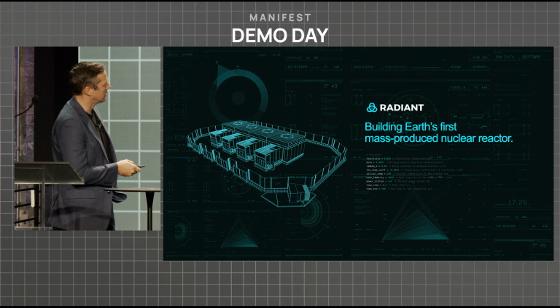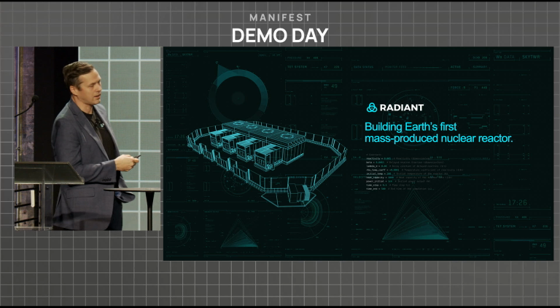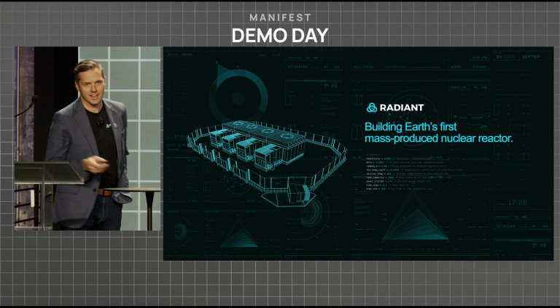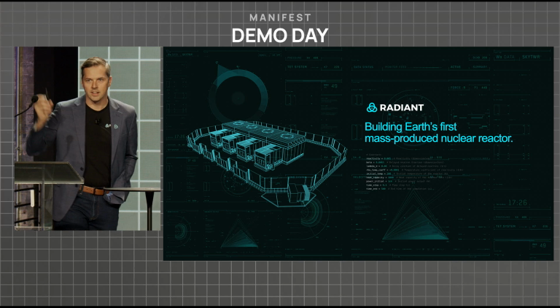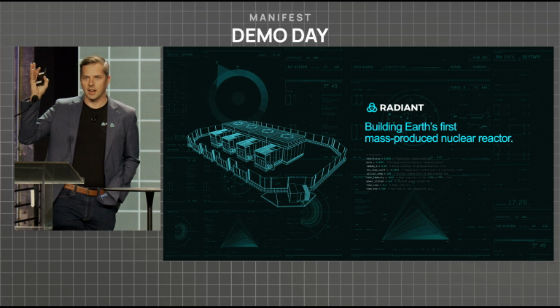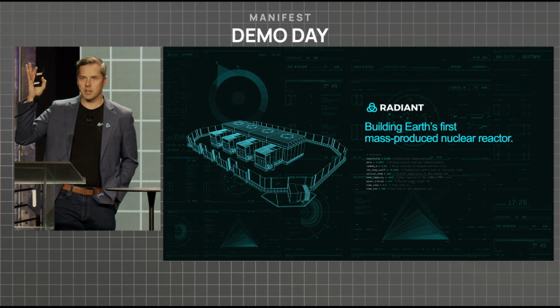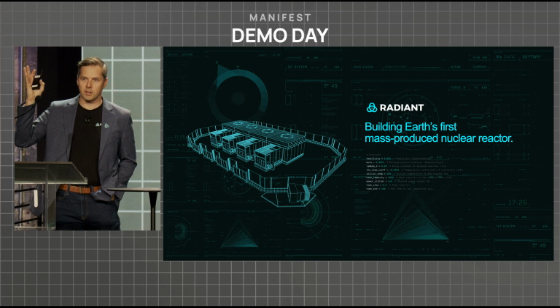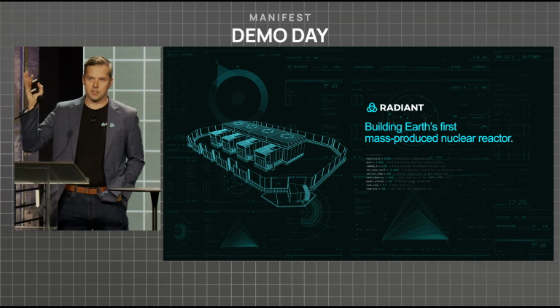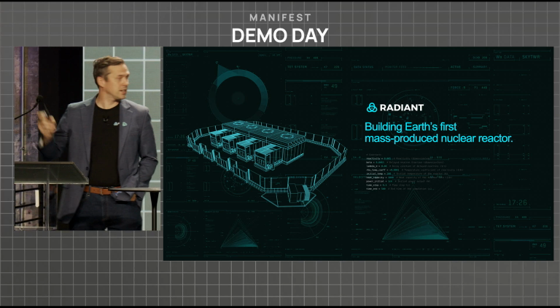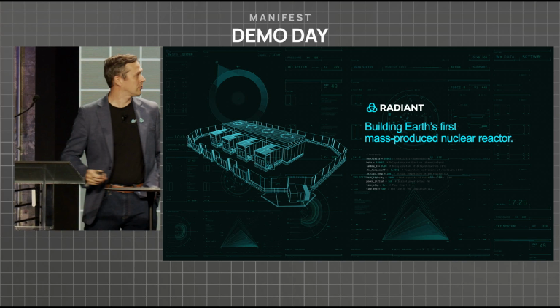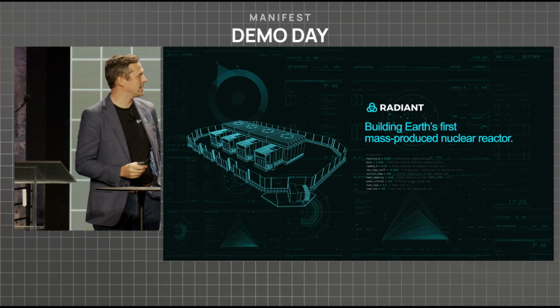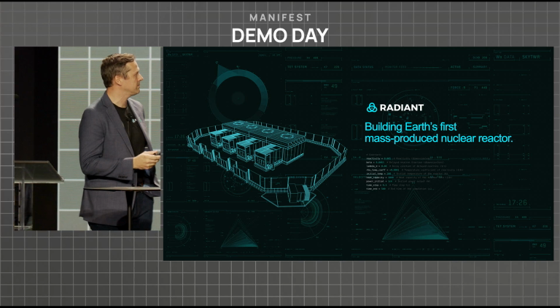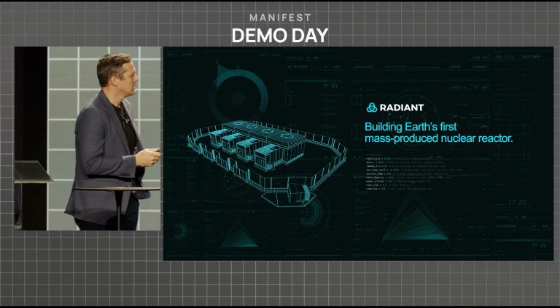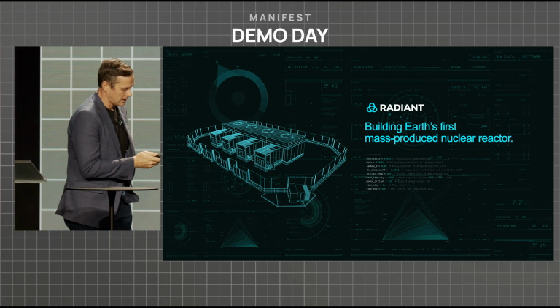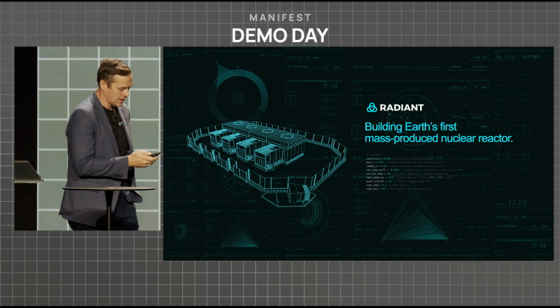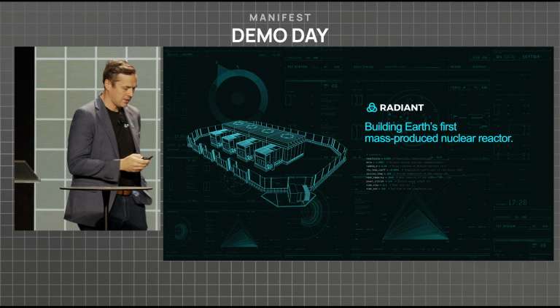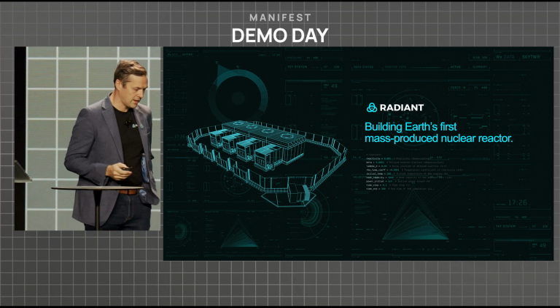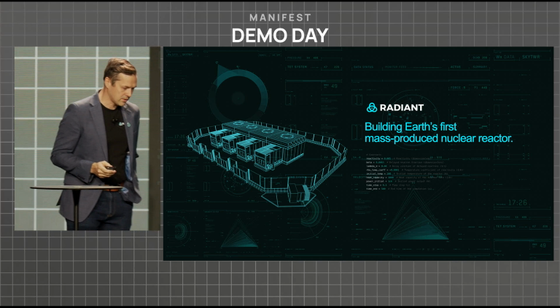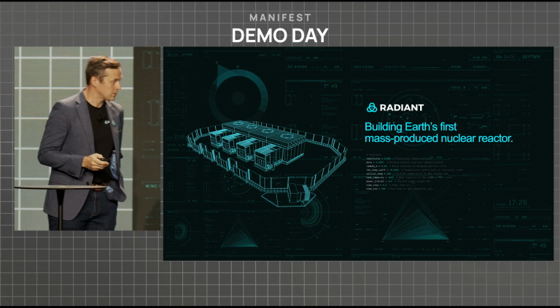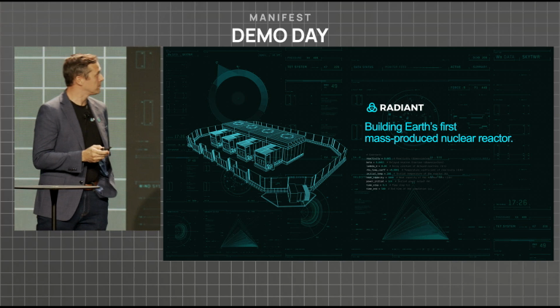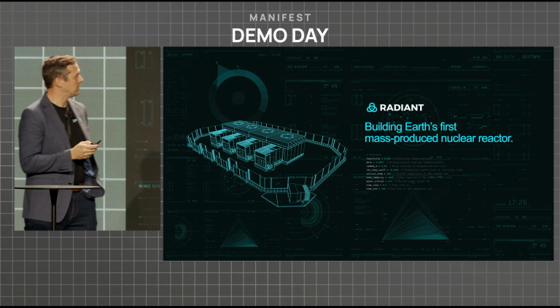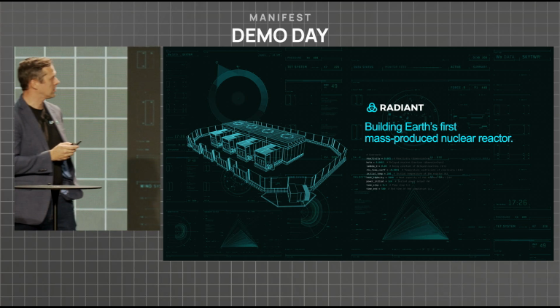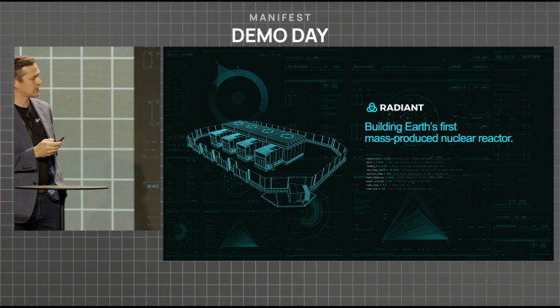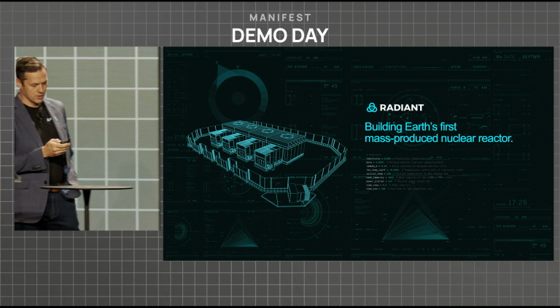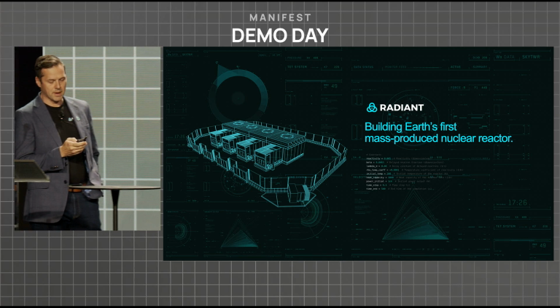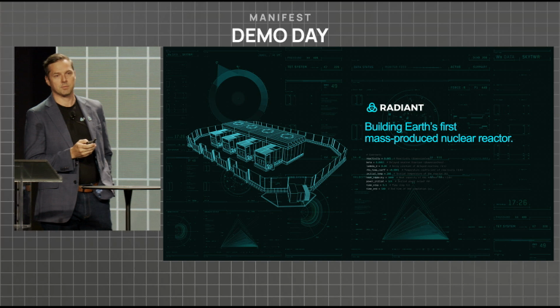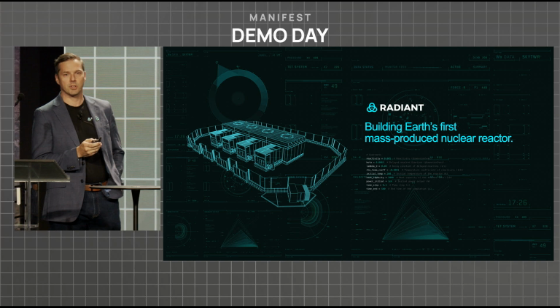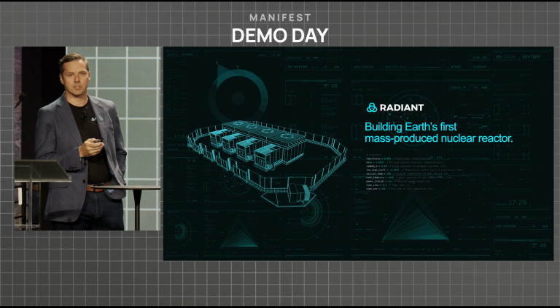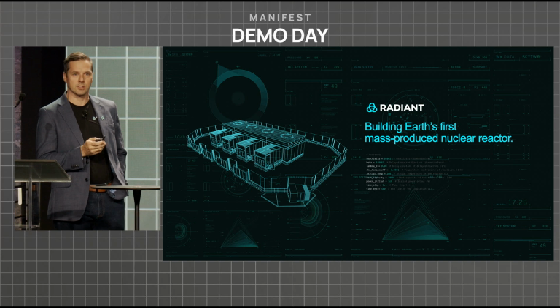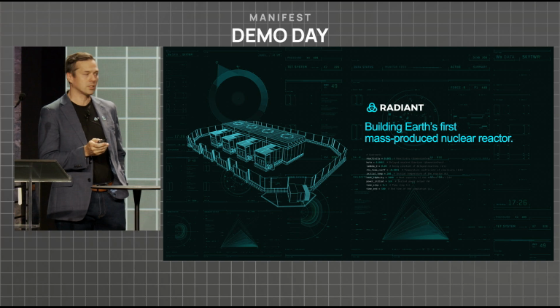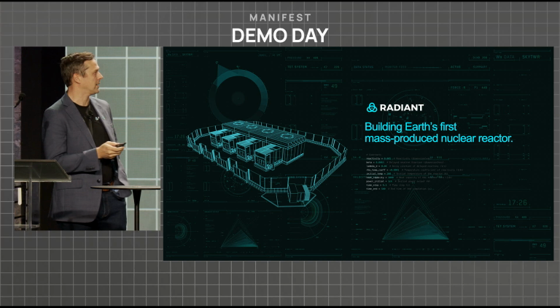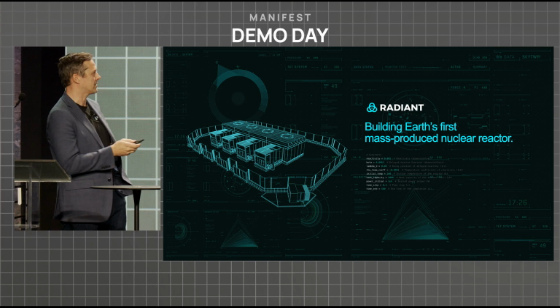Hey, I'm Doug Bernhauer, the CEO of Radiant, and we're building Earth's first mass-produced nuclear reactors.